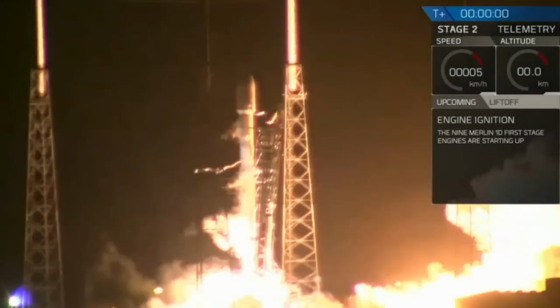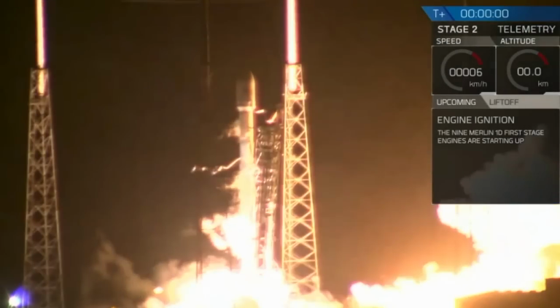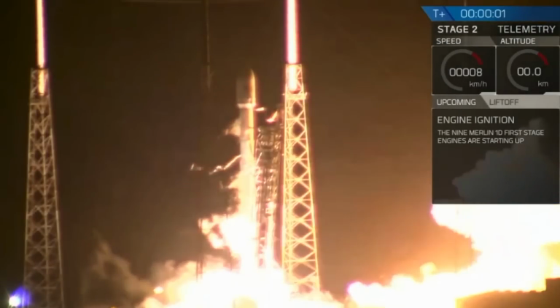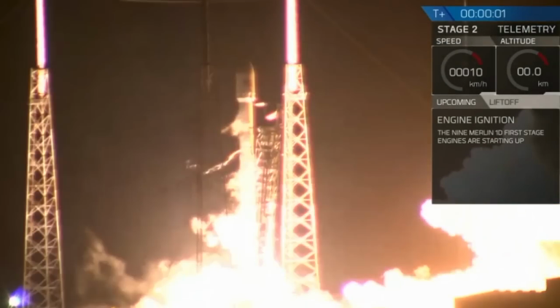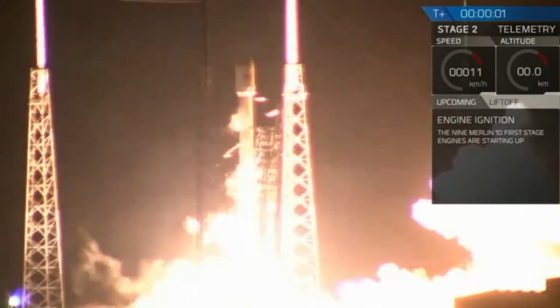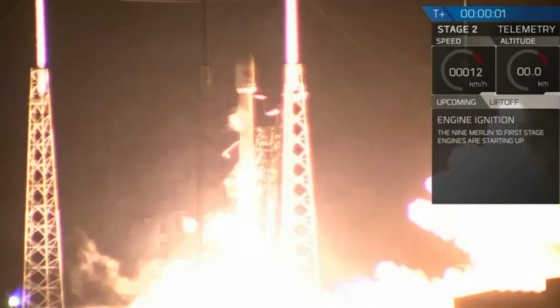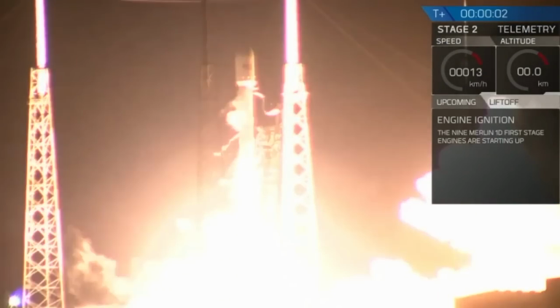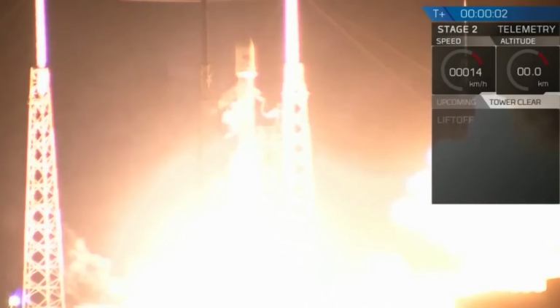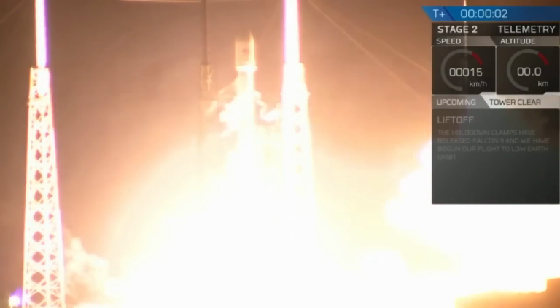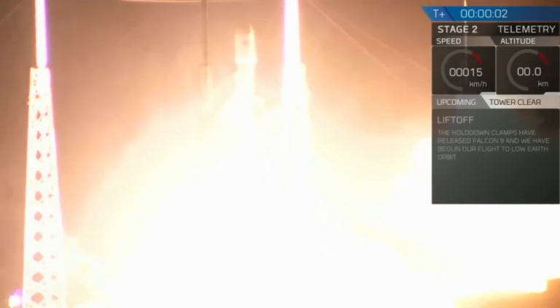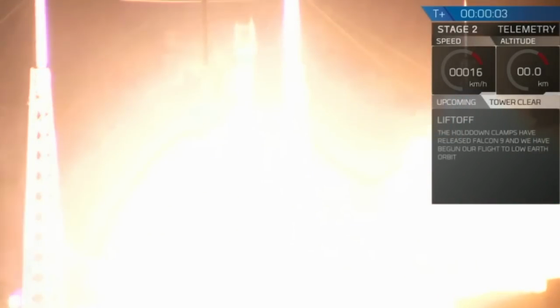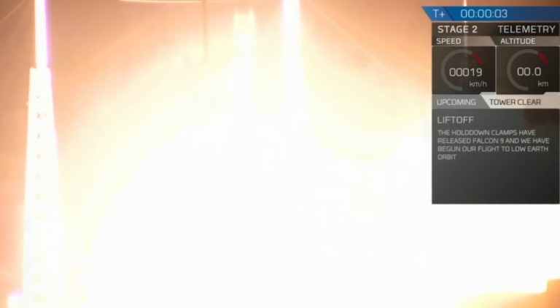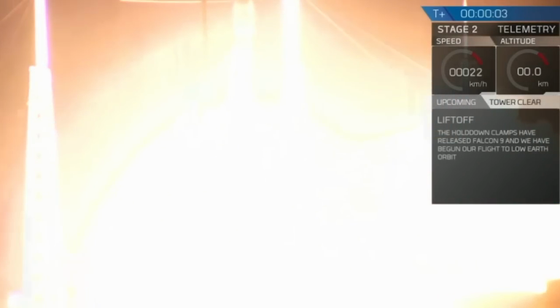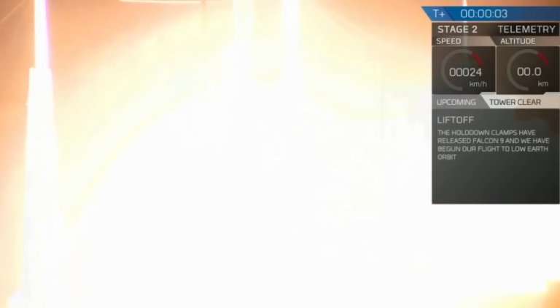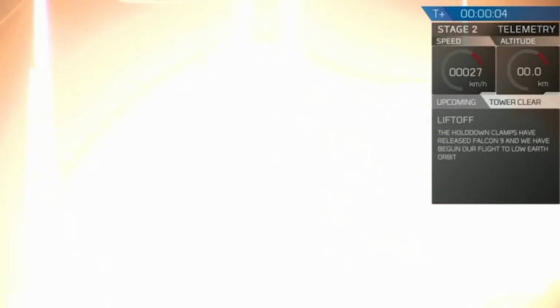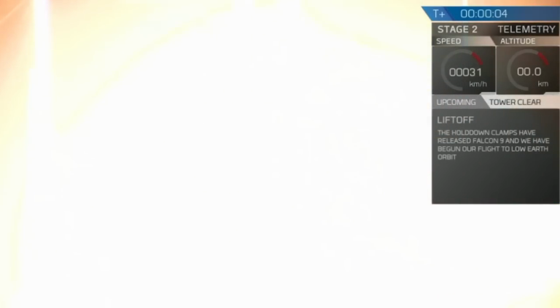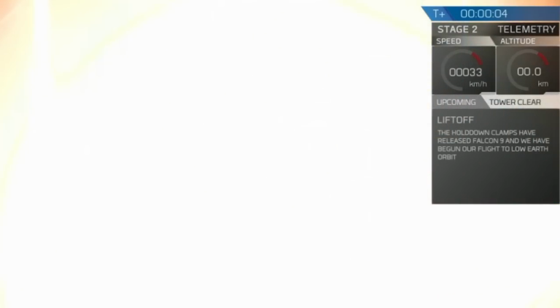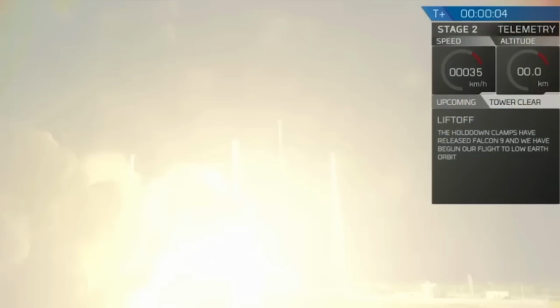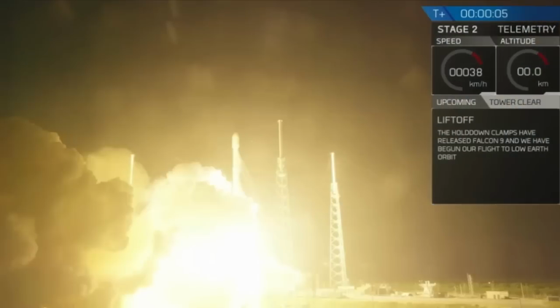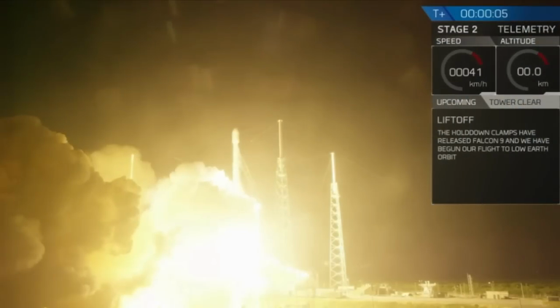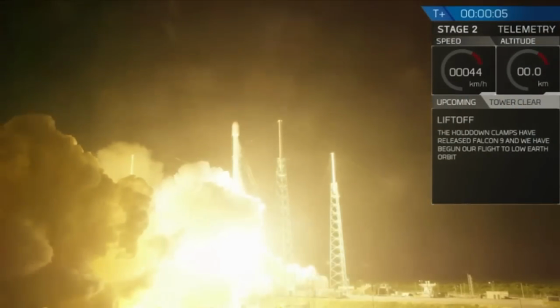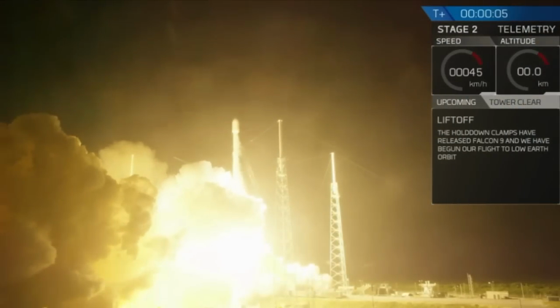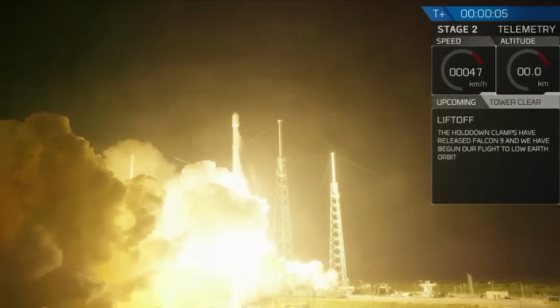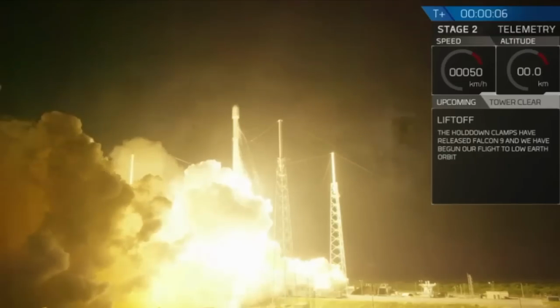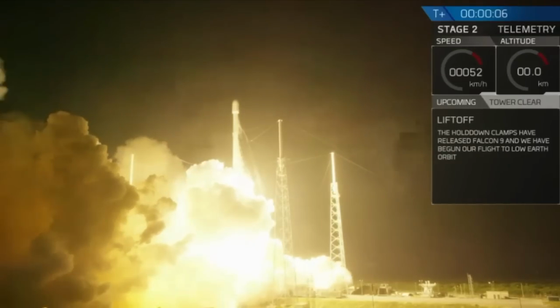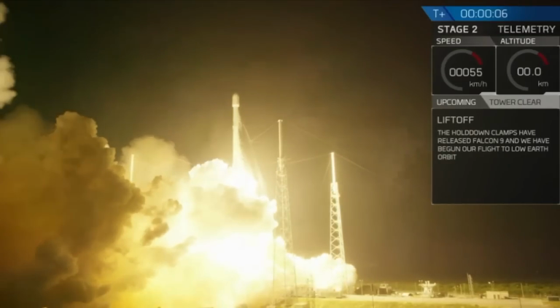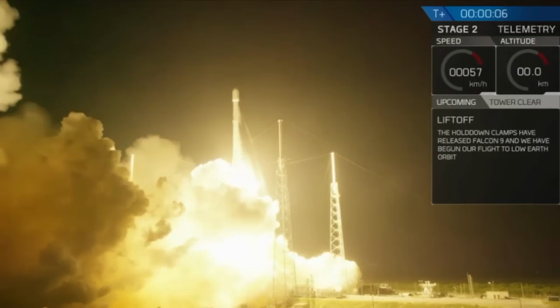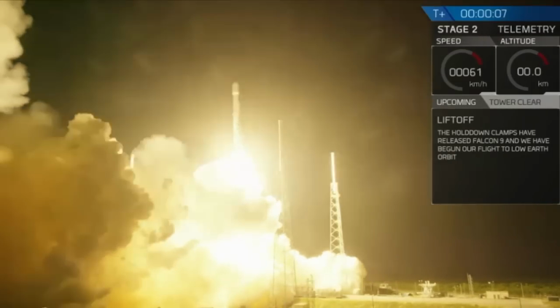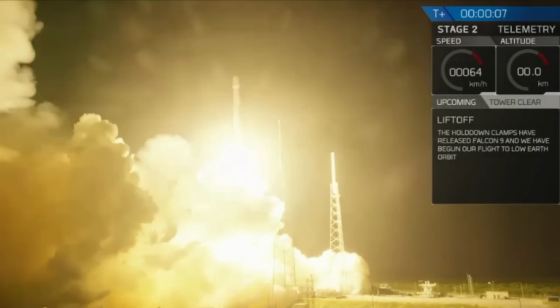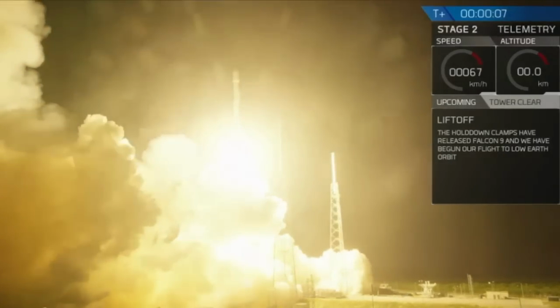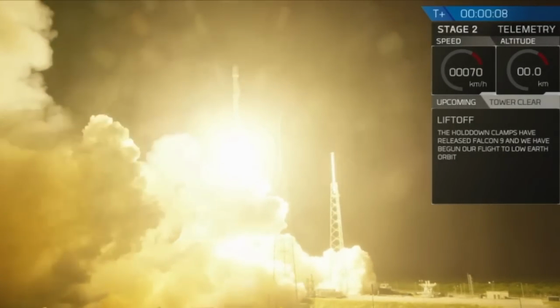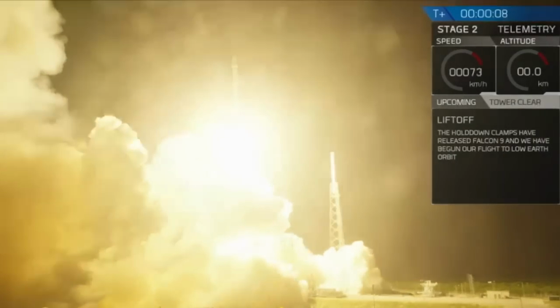We're going to lift off on the Falcon 9. Falcon 9 is clear of the tower.